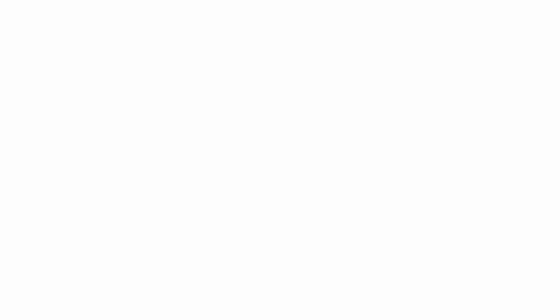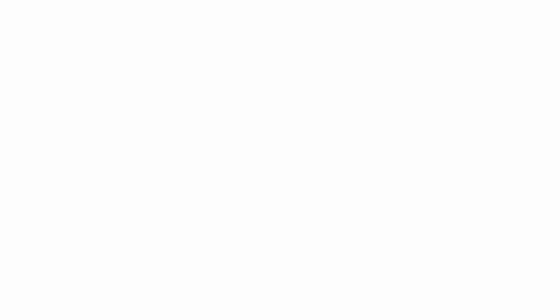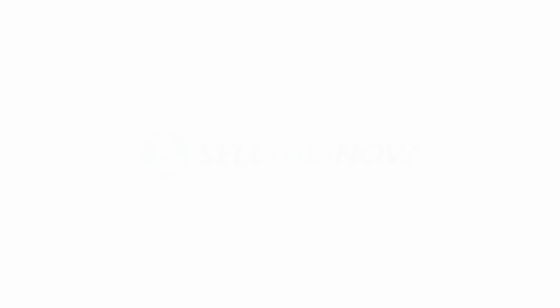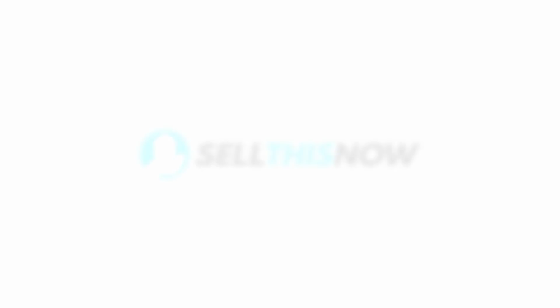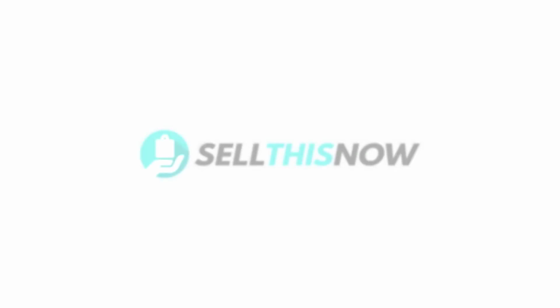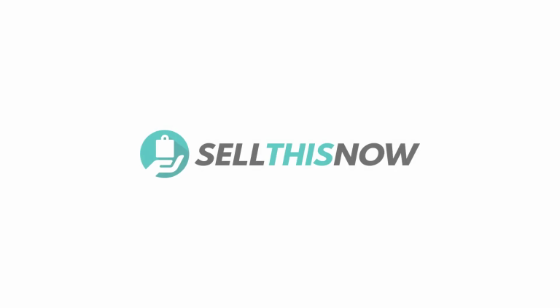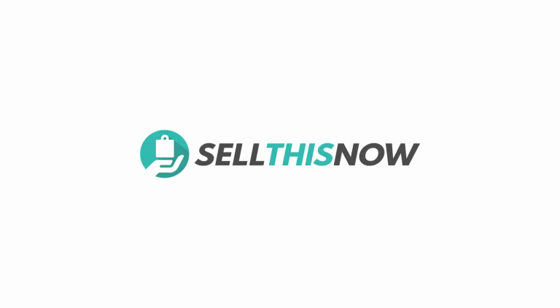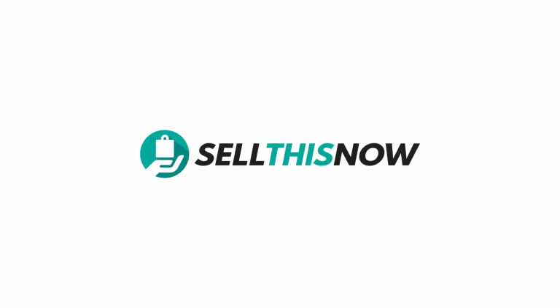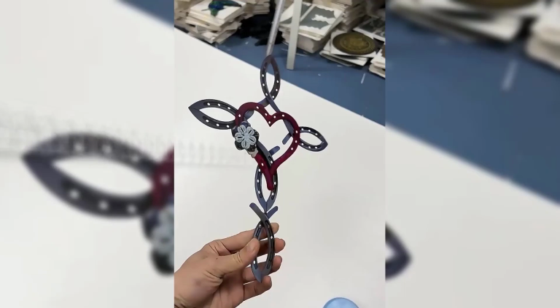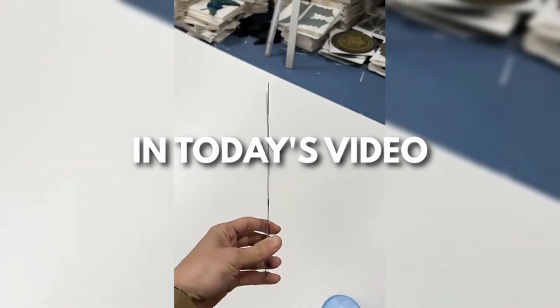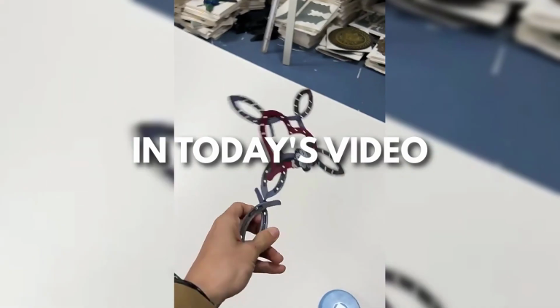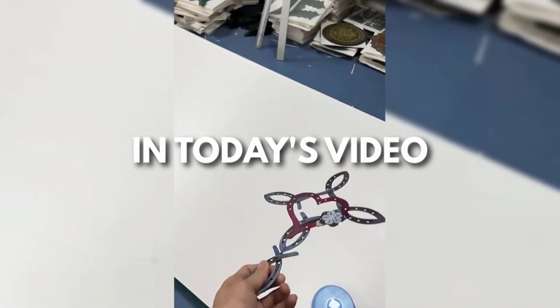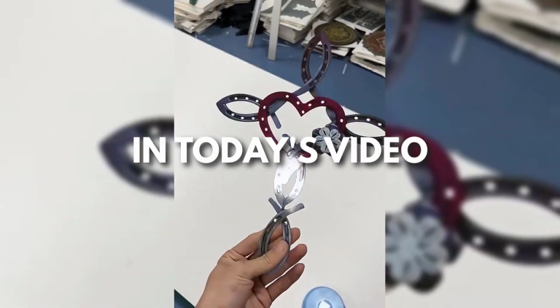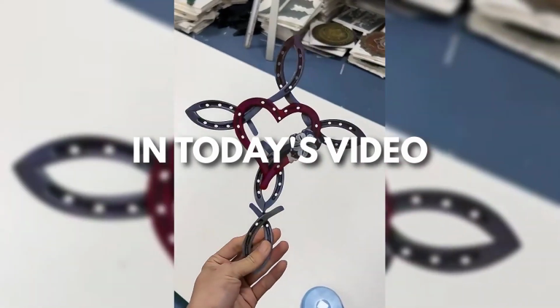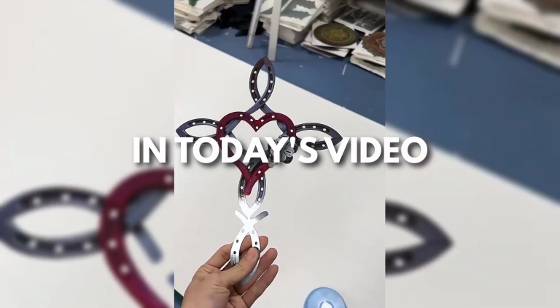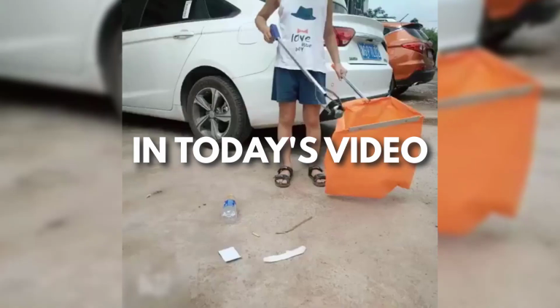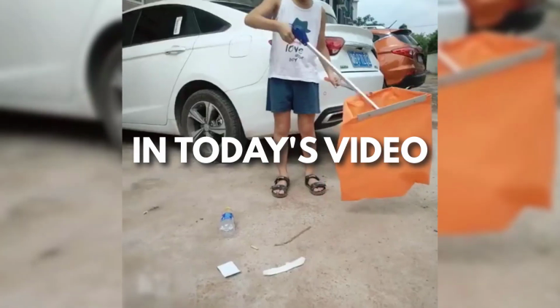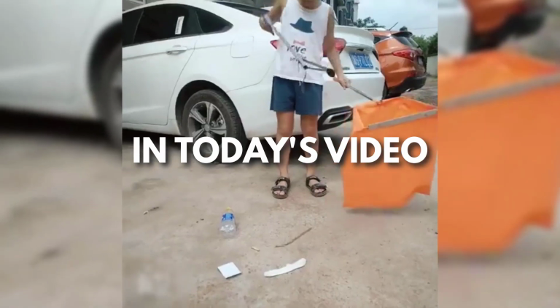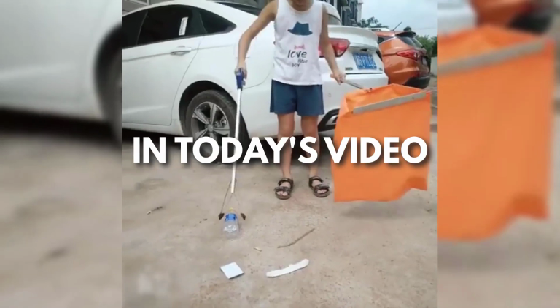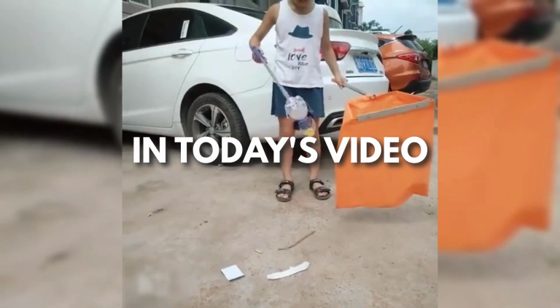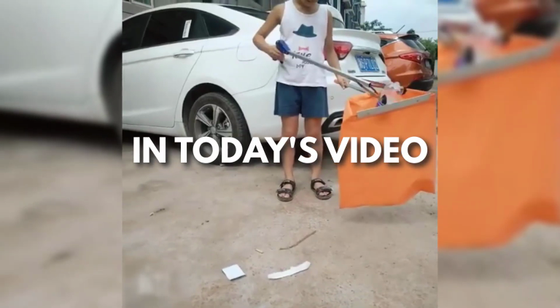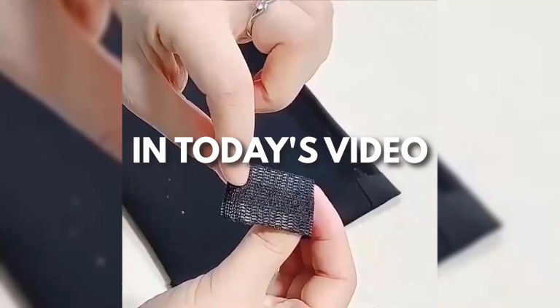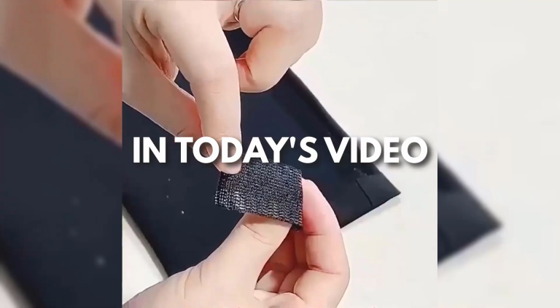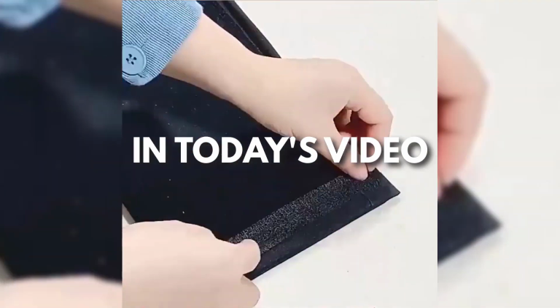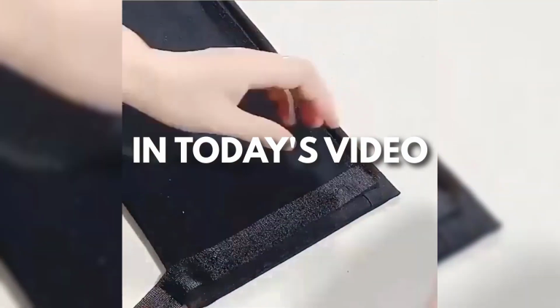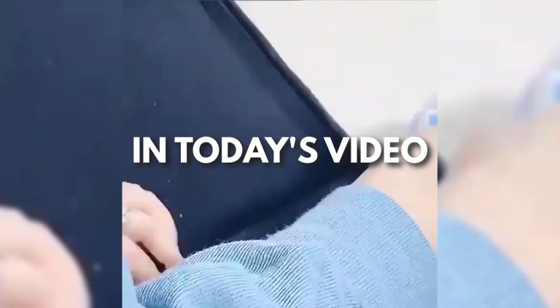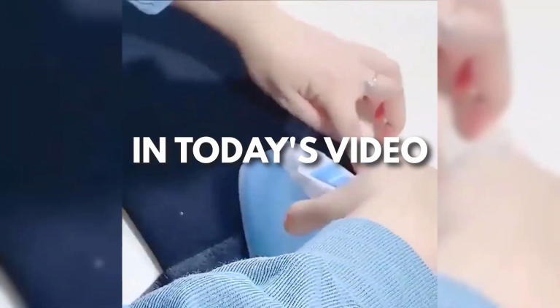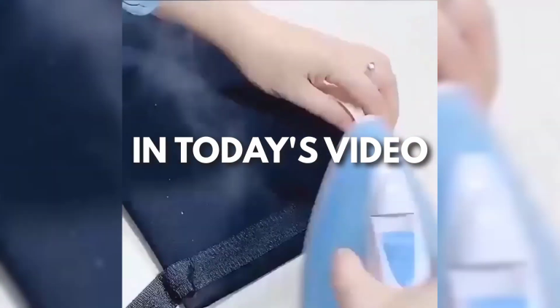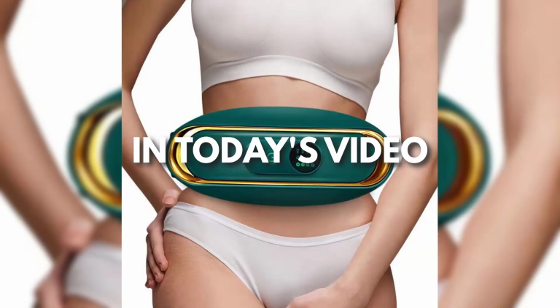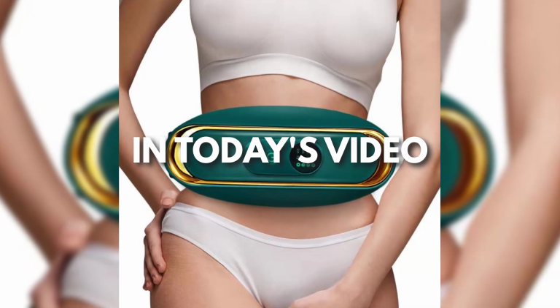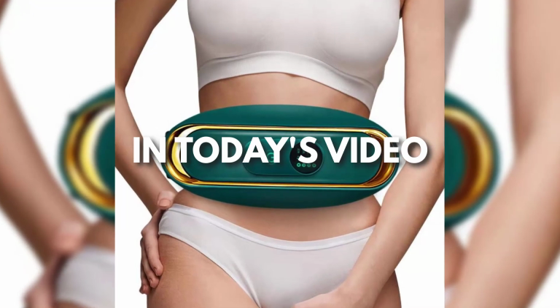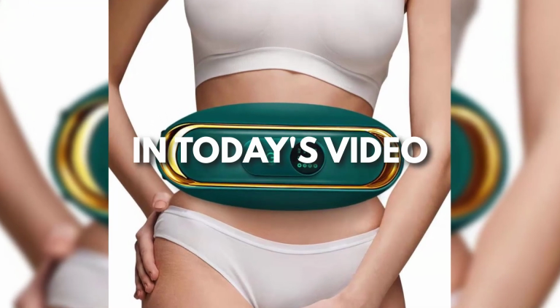Hey, this is Sell This Now. Every day I'm looking for new products to sell. Here's my top winning products of the day.